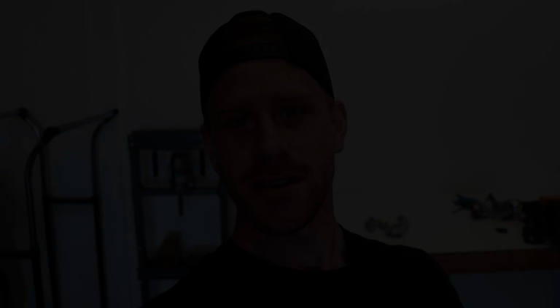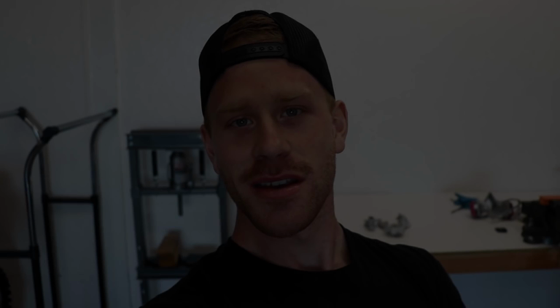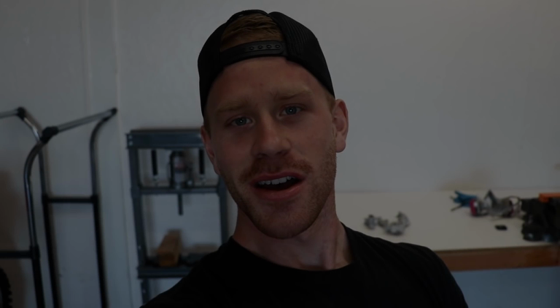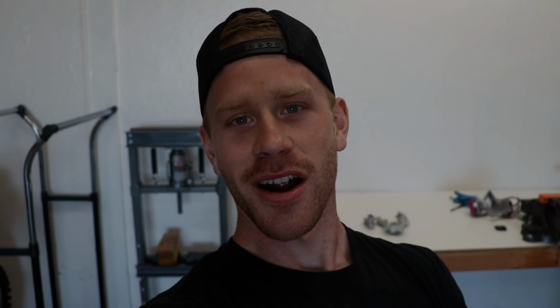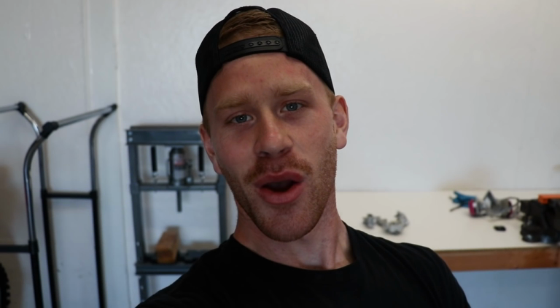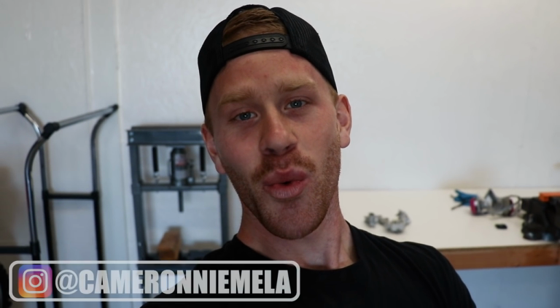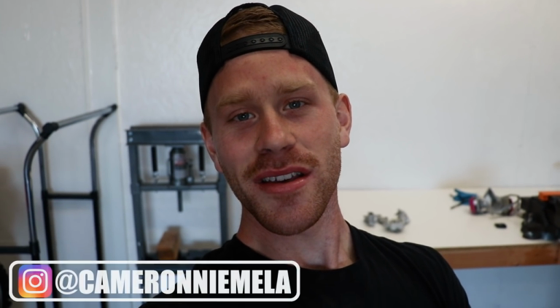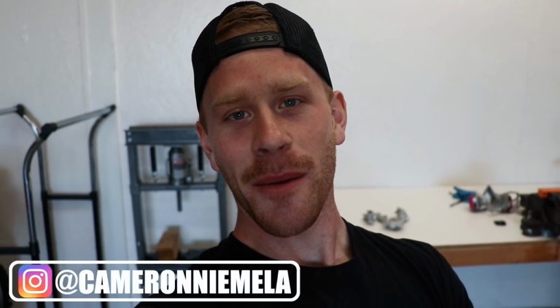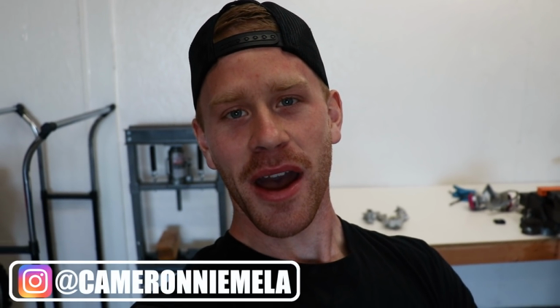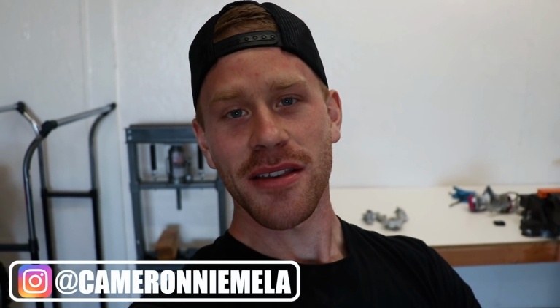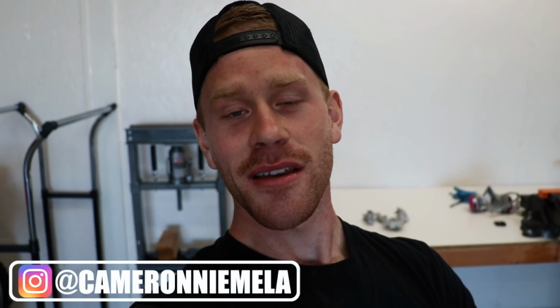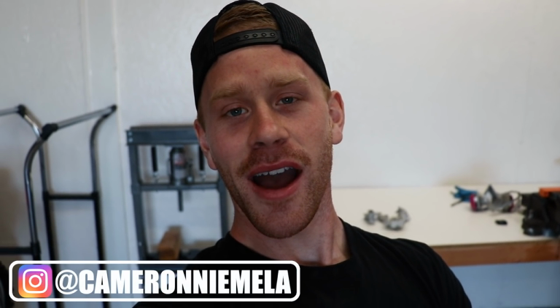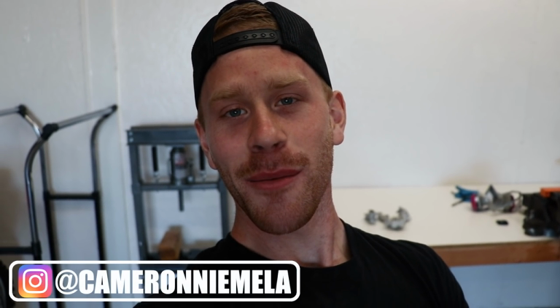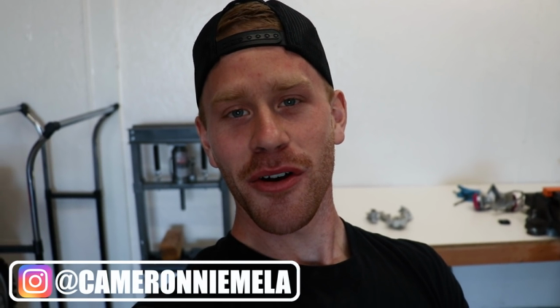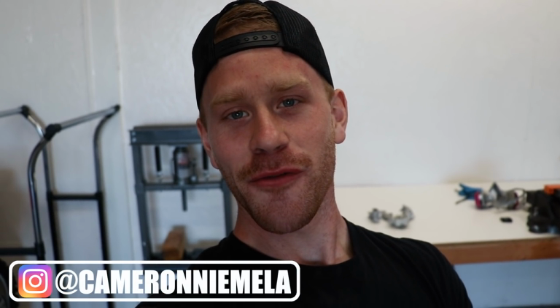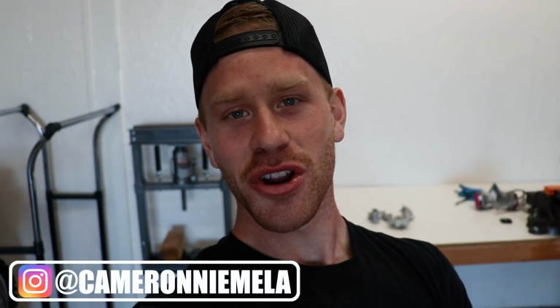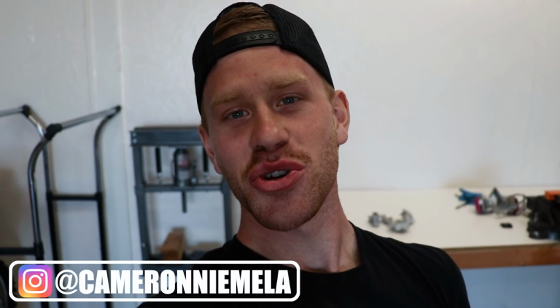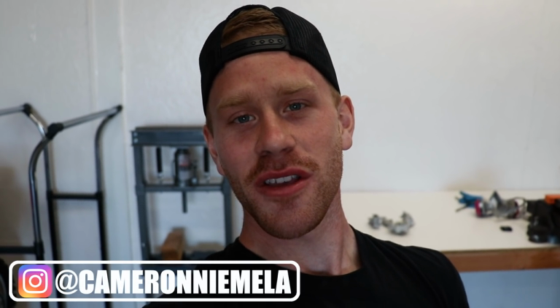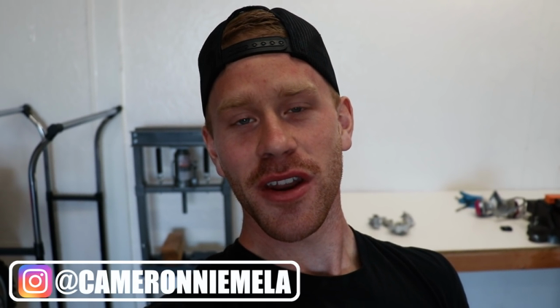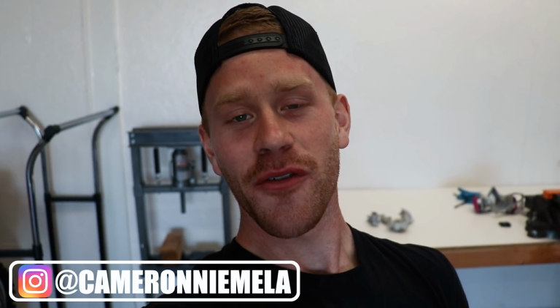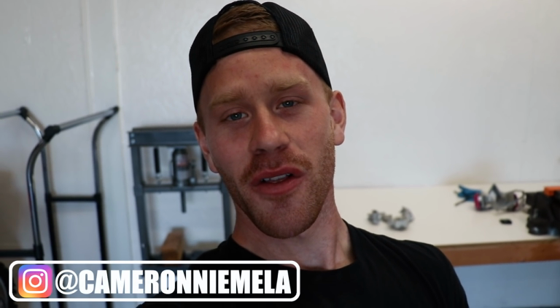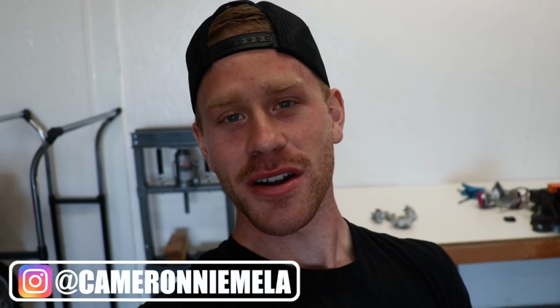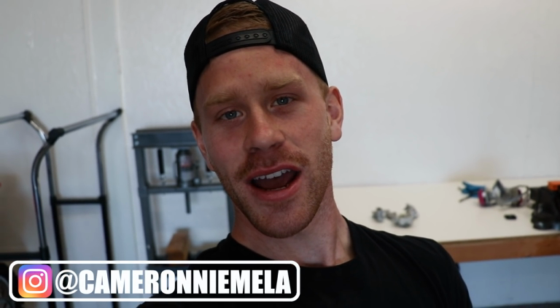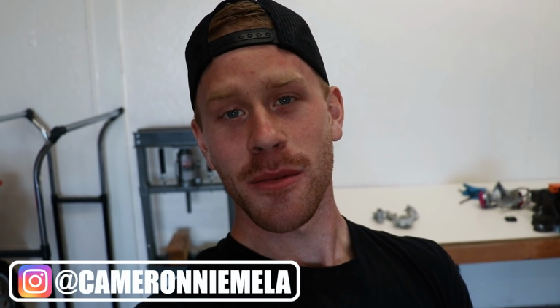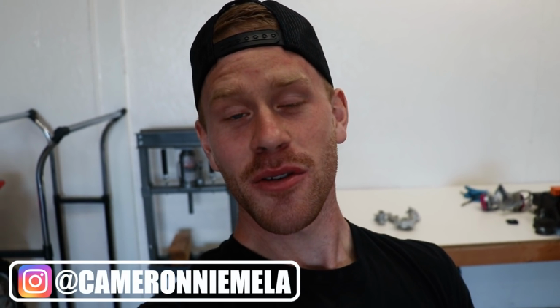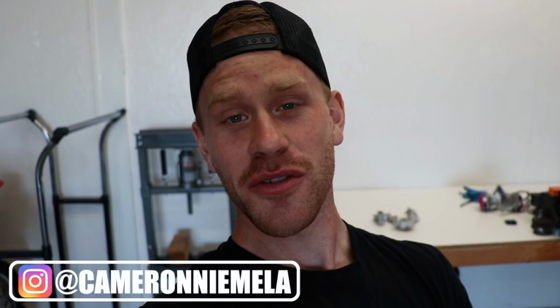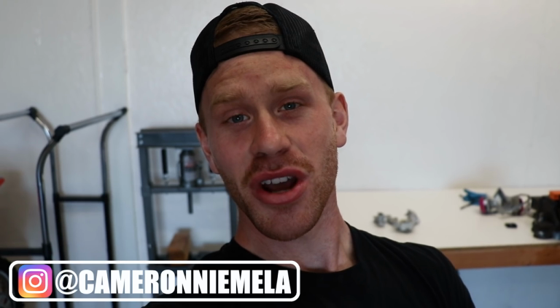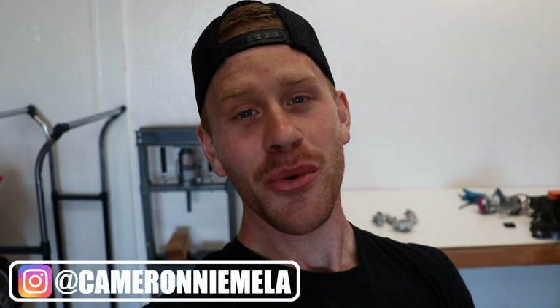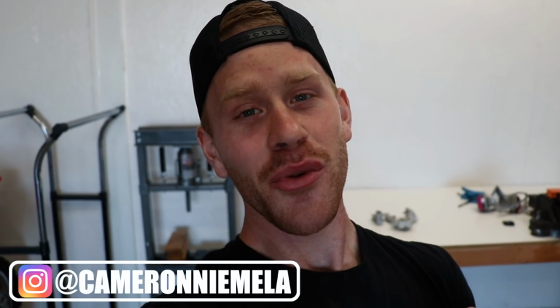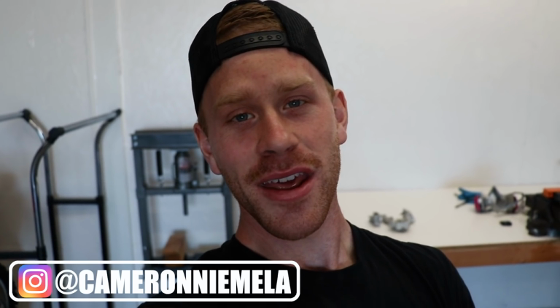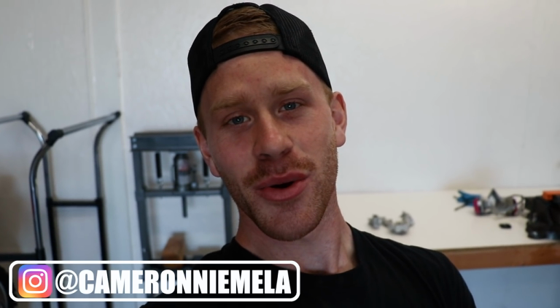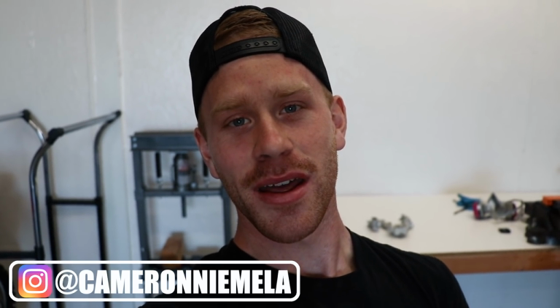All right, what is up guys? I have been looking forward to shooting this video for a long time, so let's jump right into it.